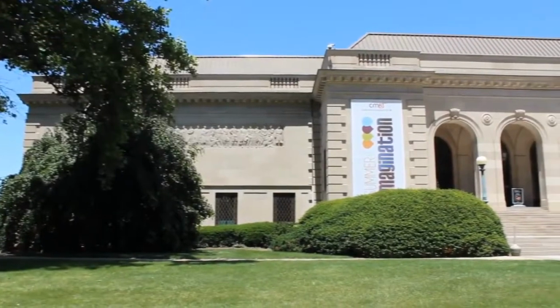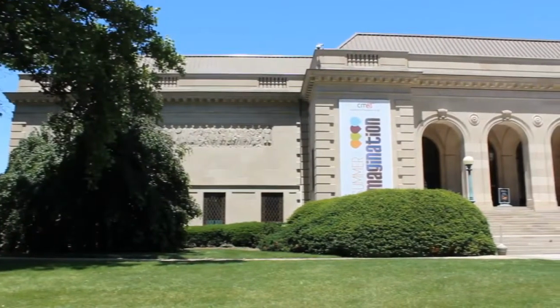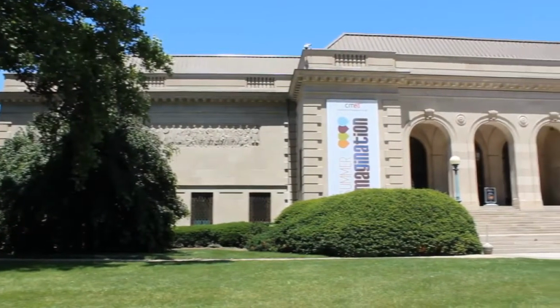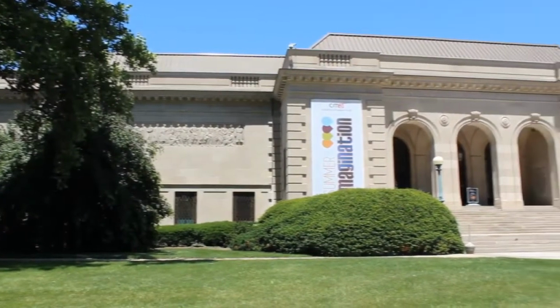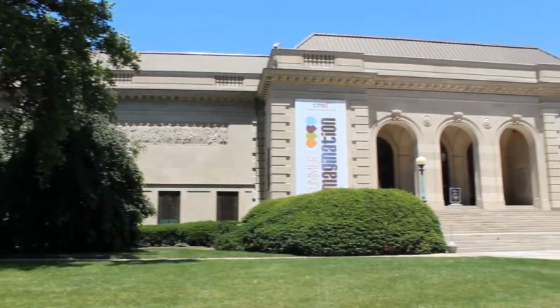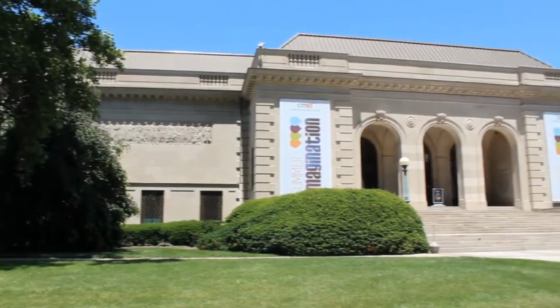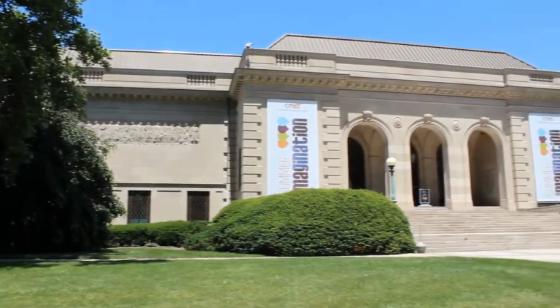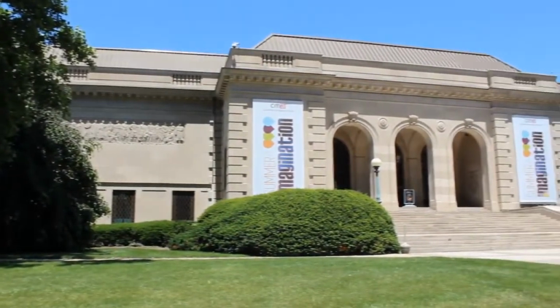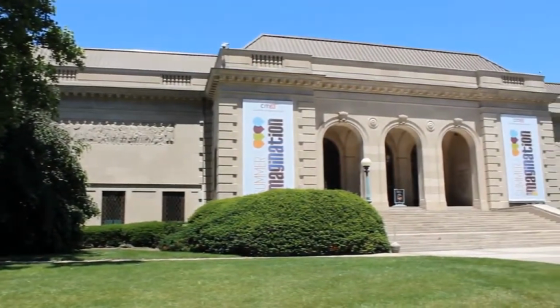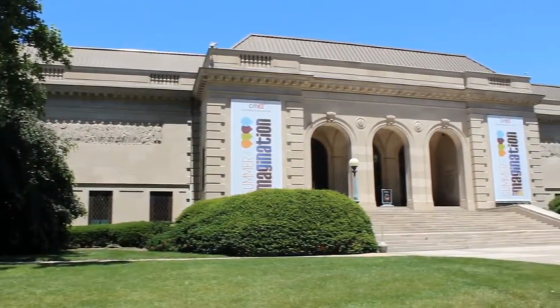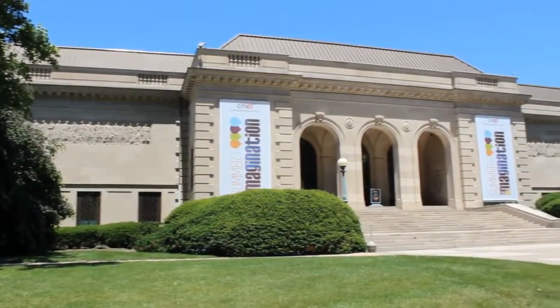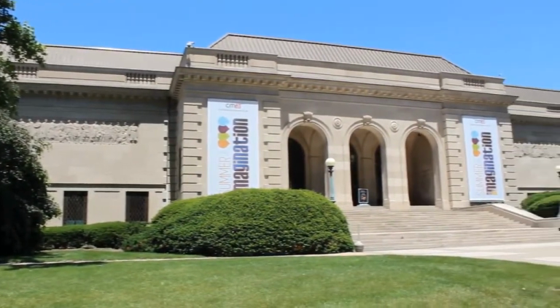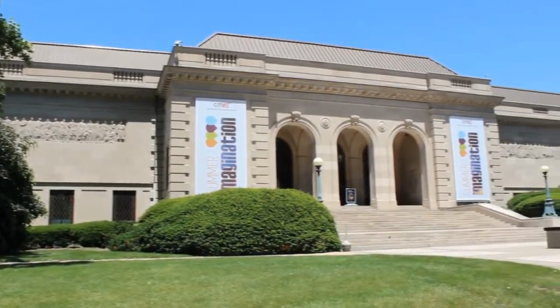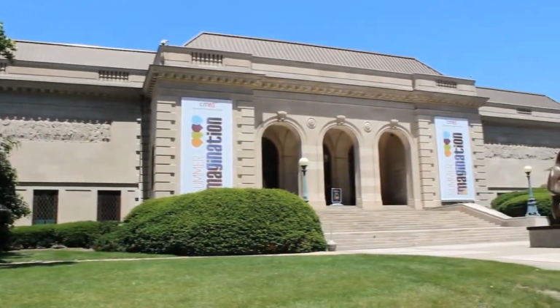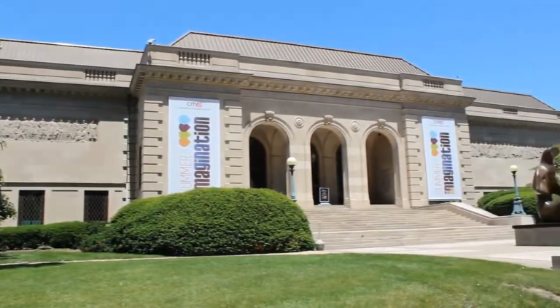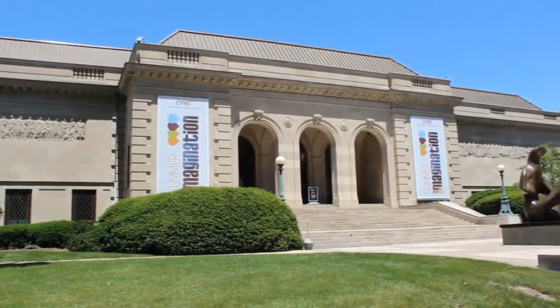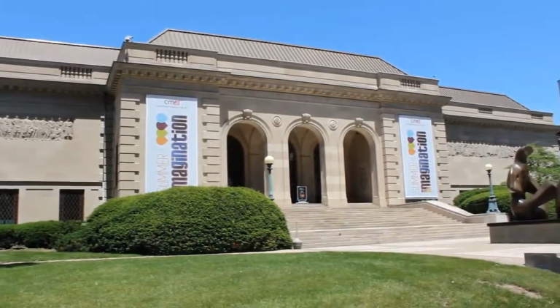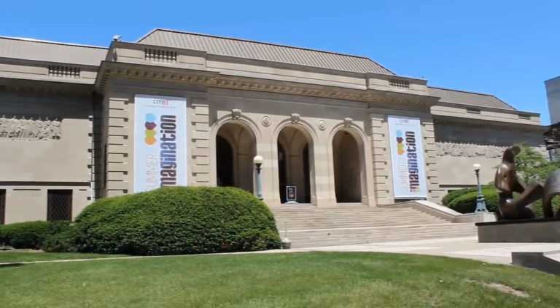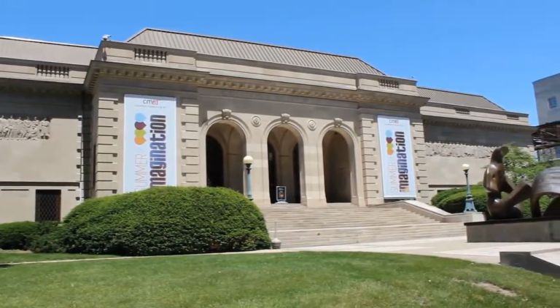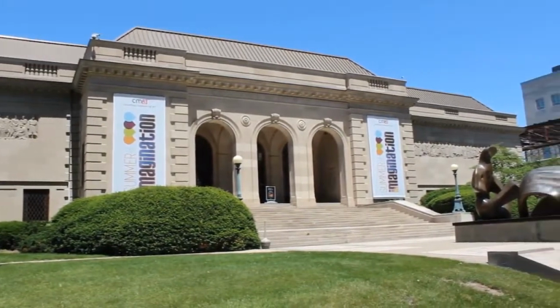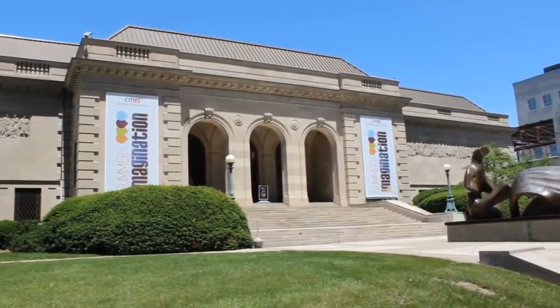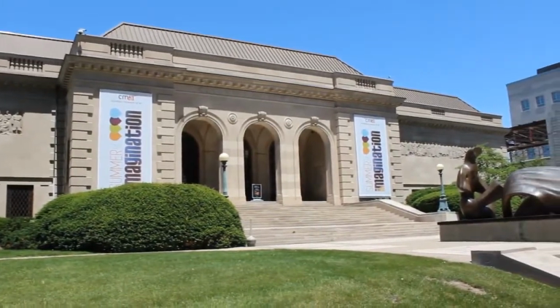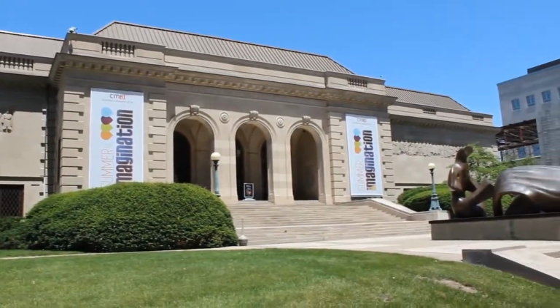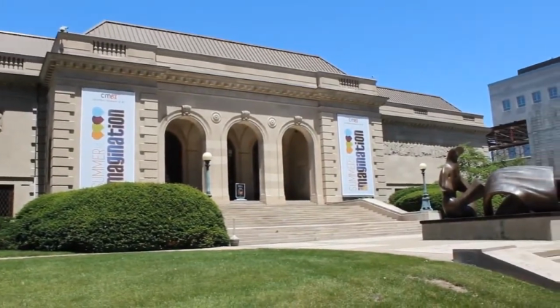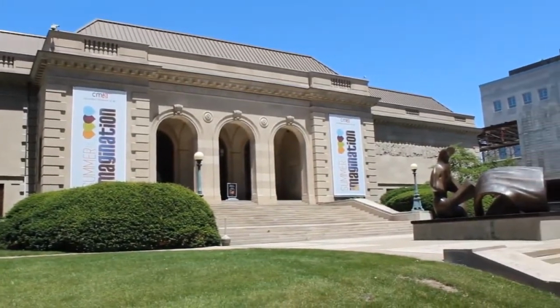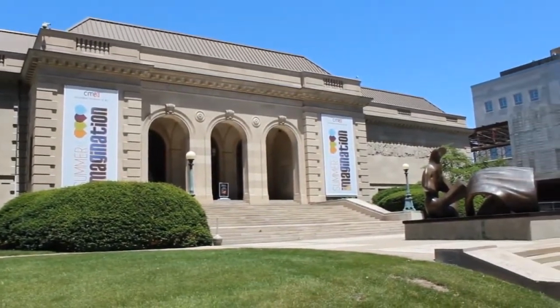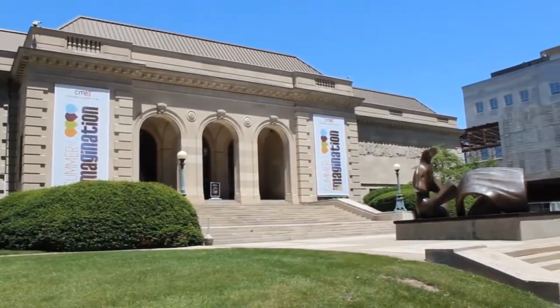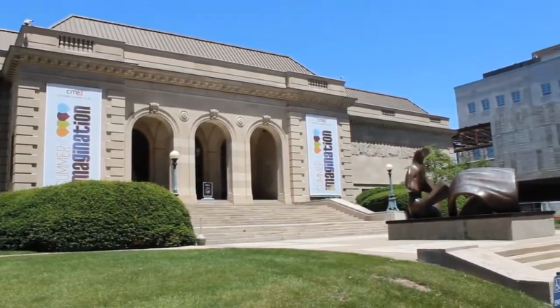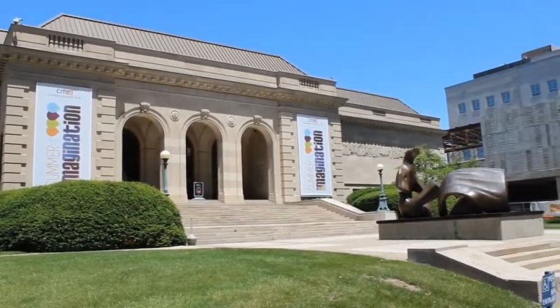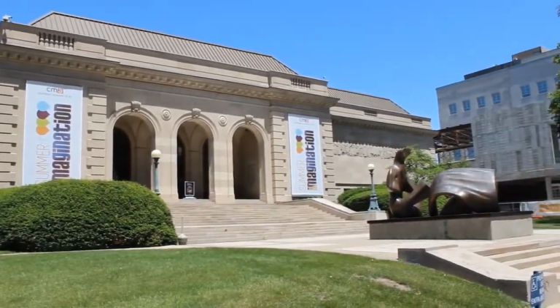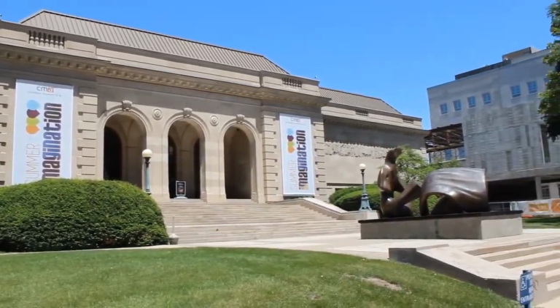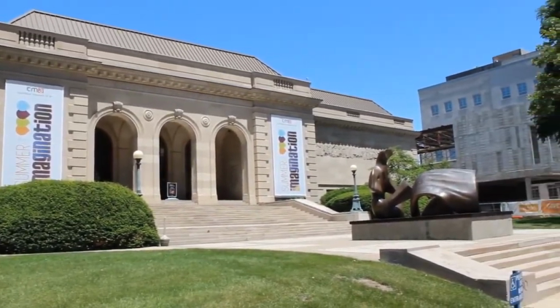Today I'm at Columbus Museum of Art in downtown Columbus, Ohio, checking out the construction.